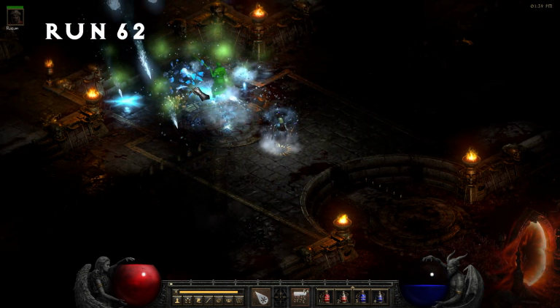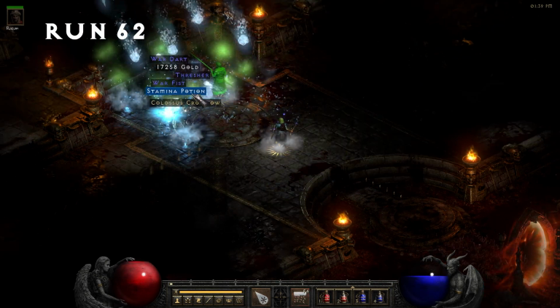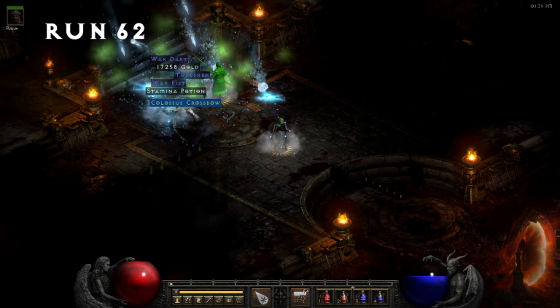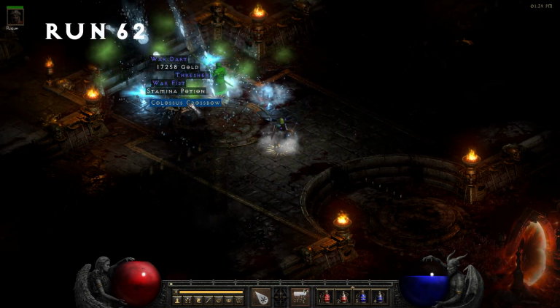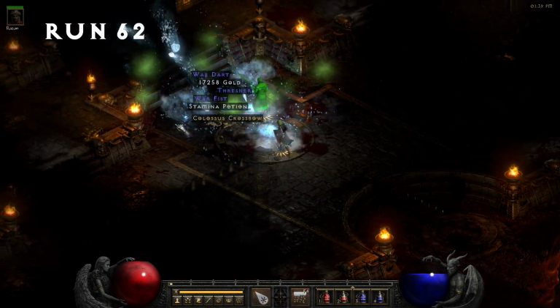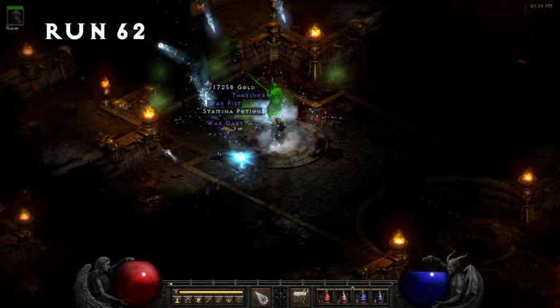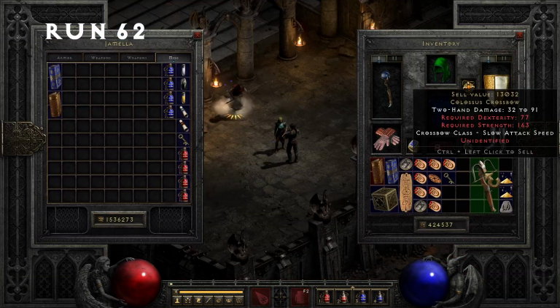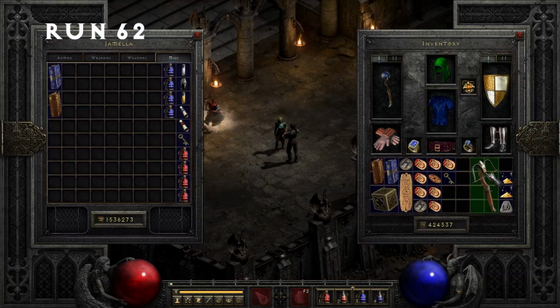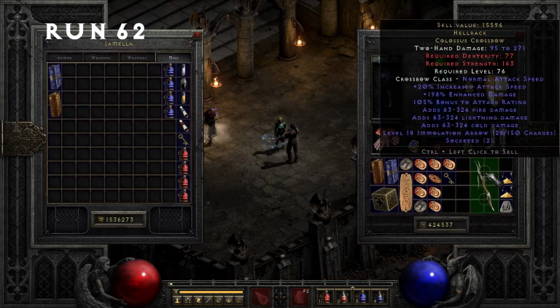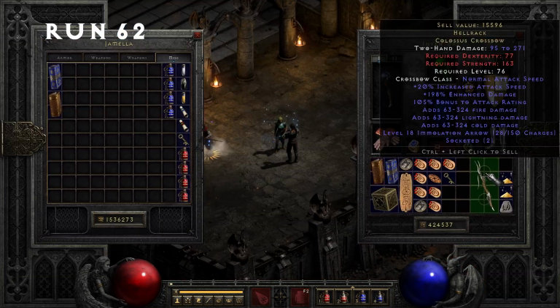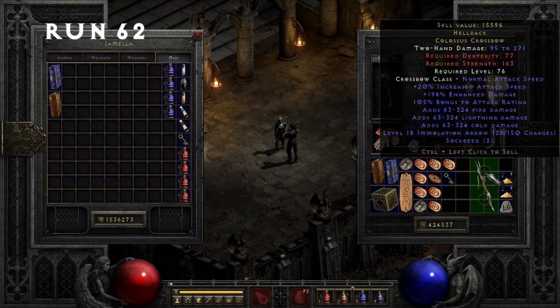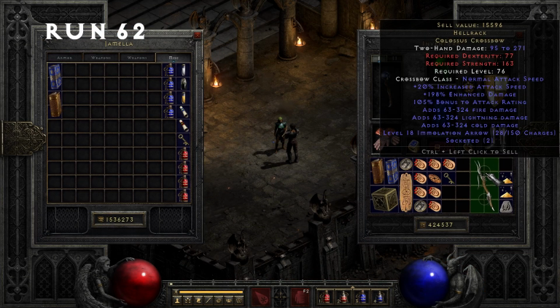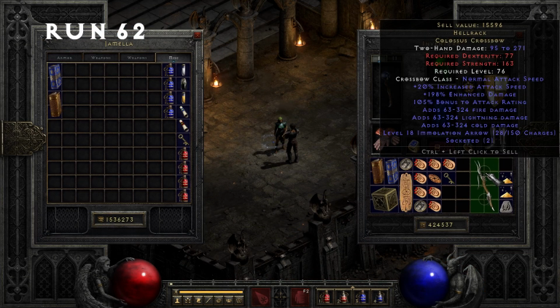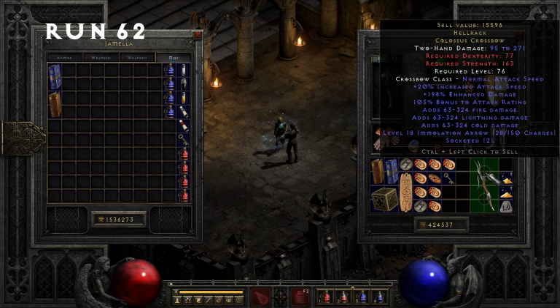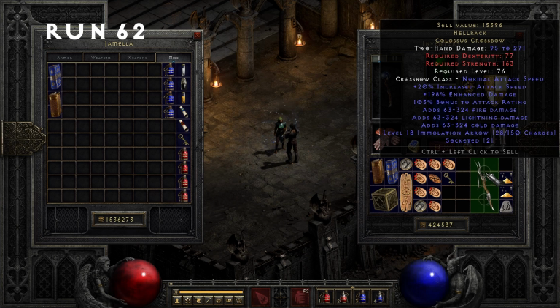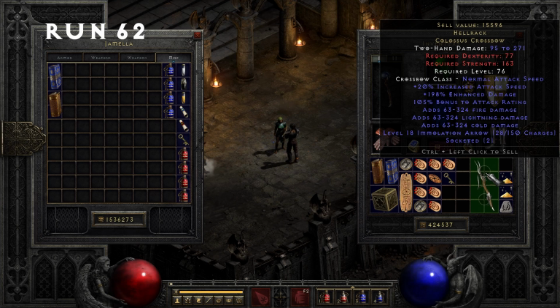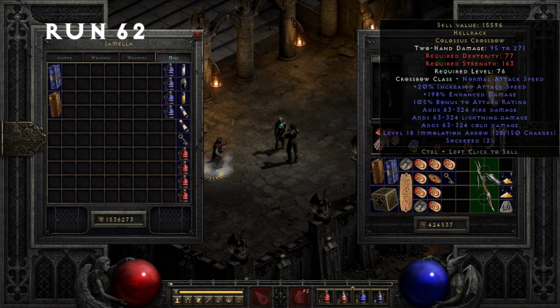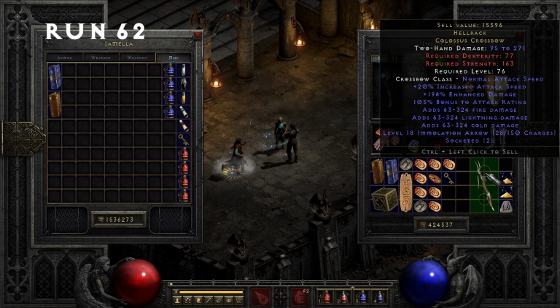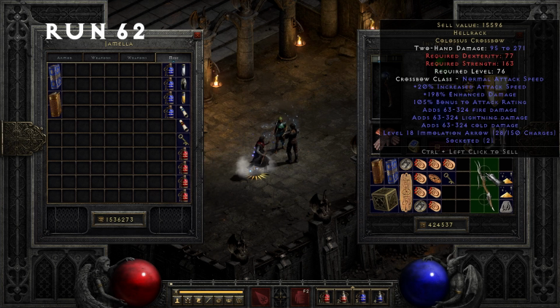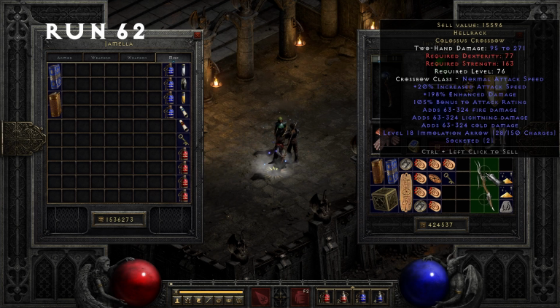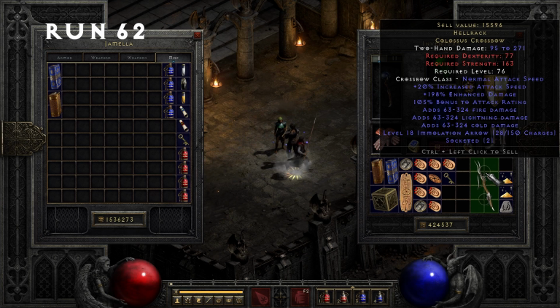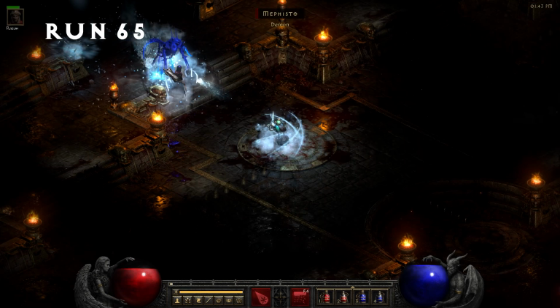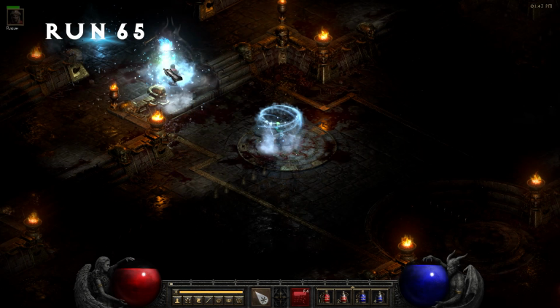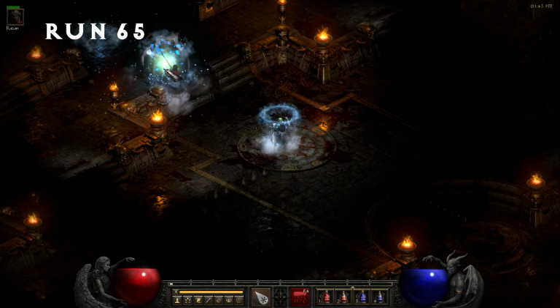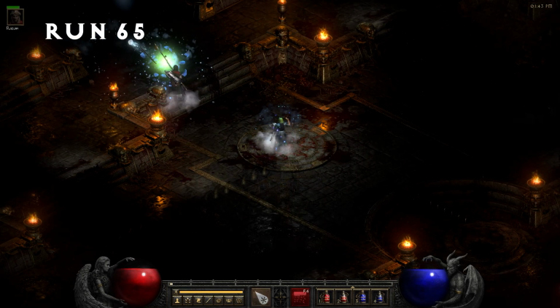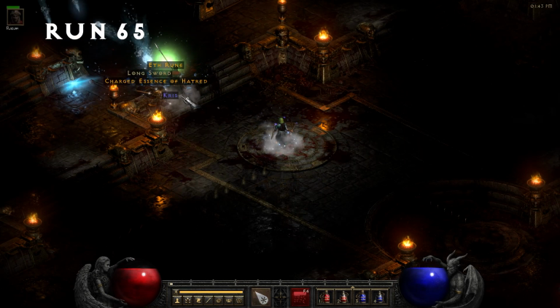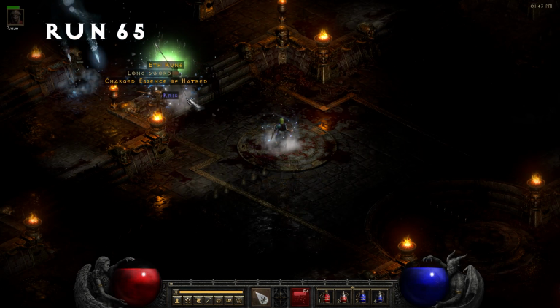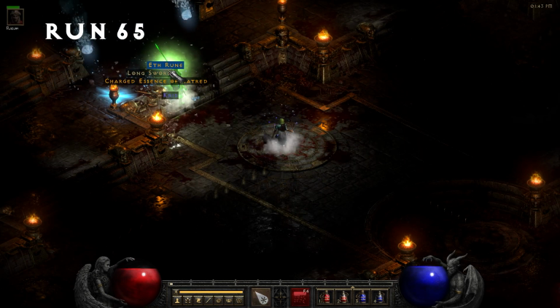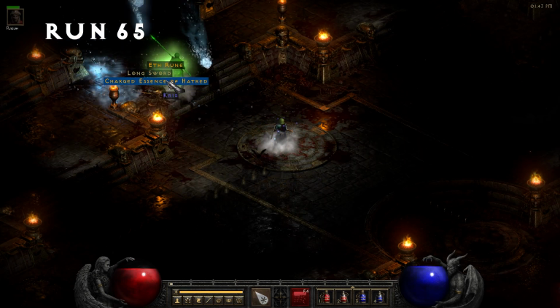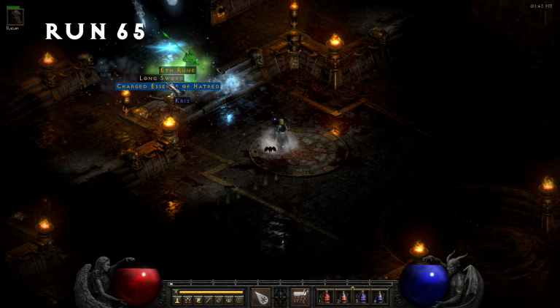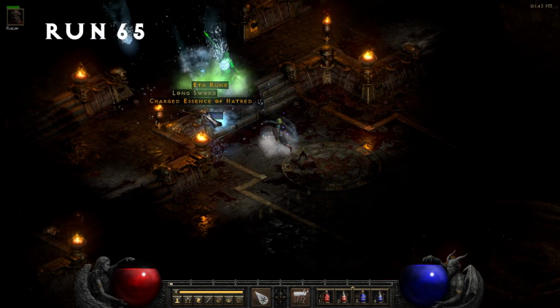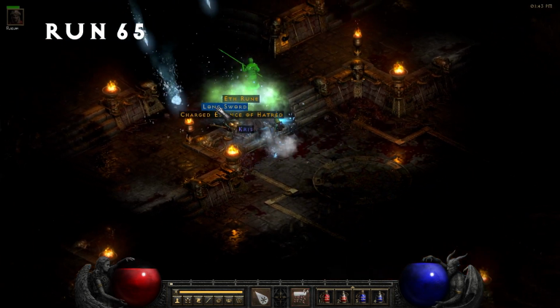Run 62, we find a Hellrack Colossus Crossbow. Run 65, we find another Charged Essence.